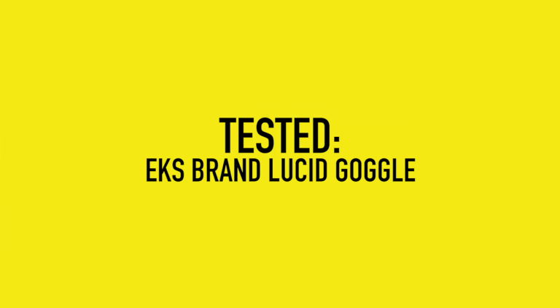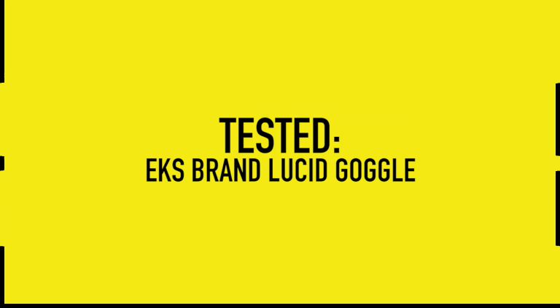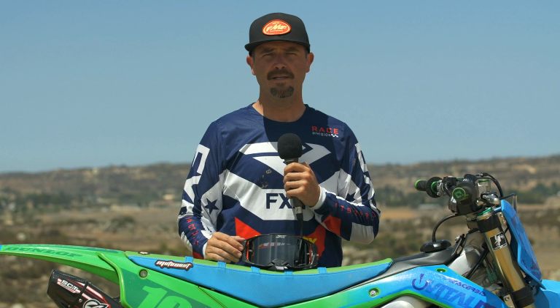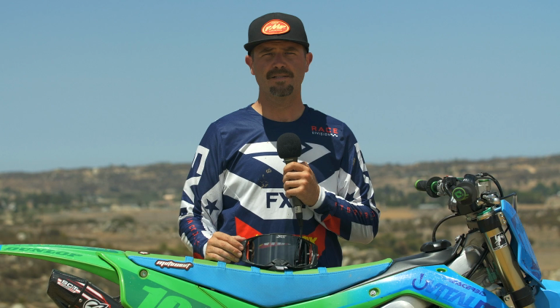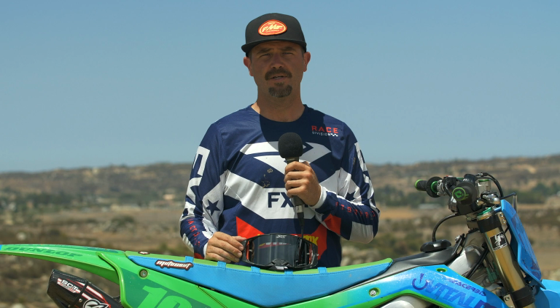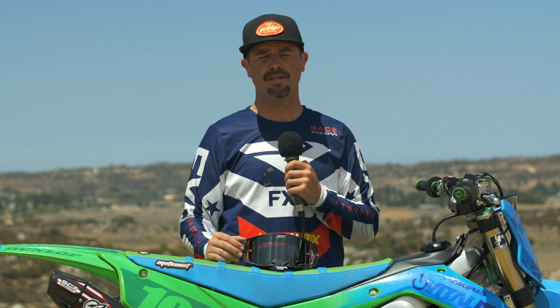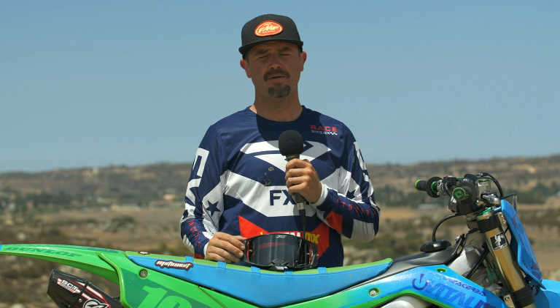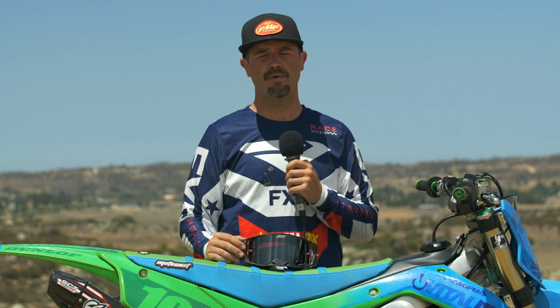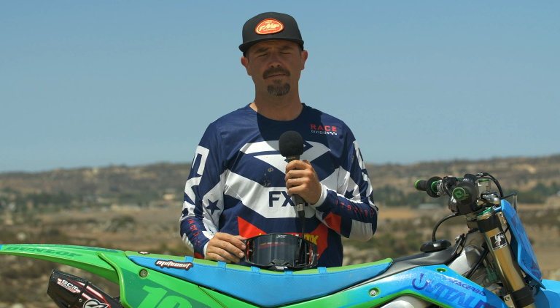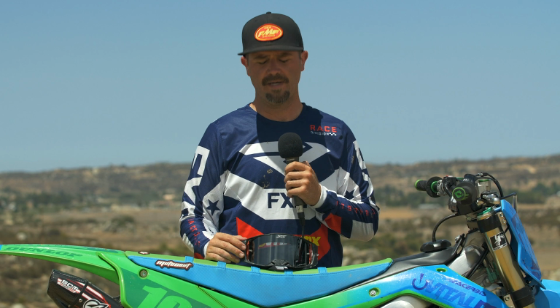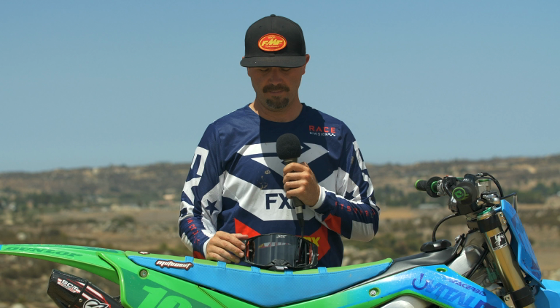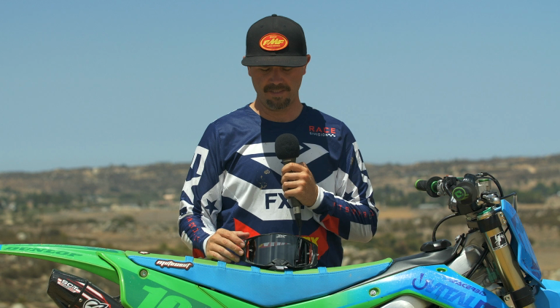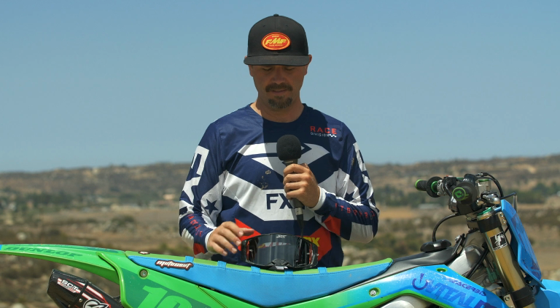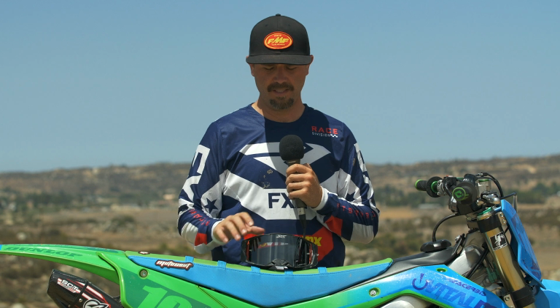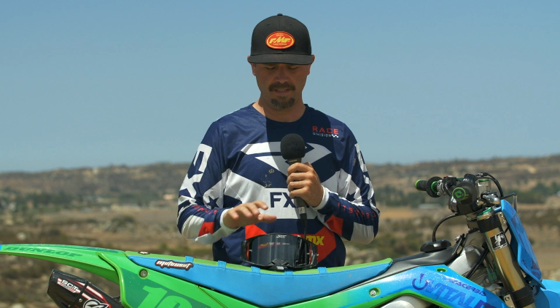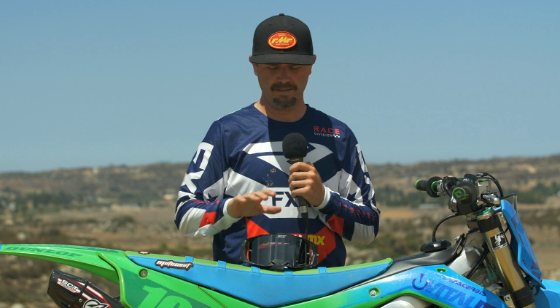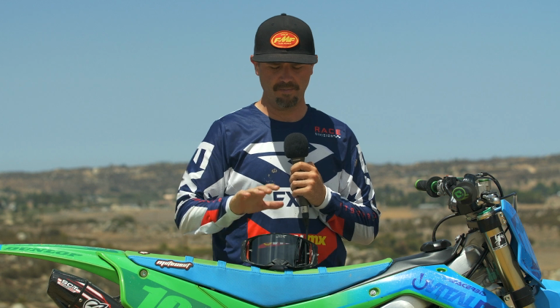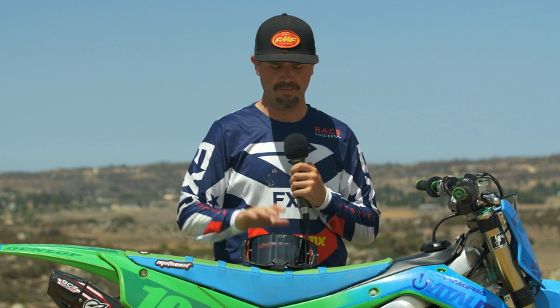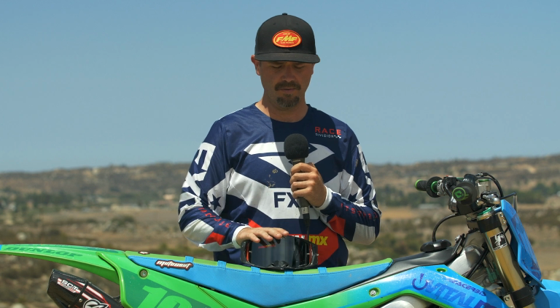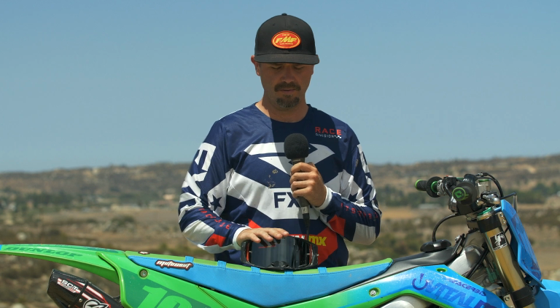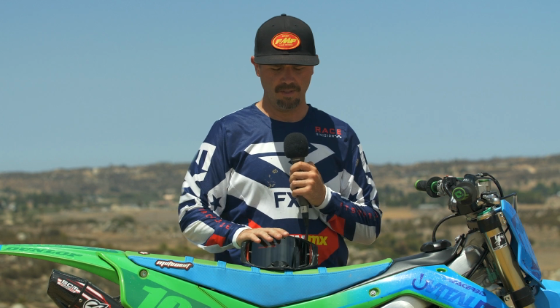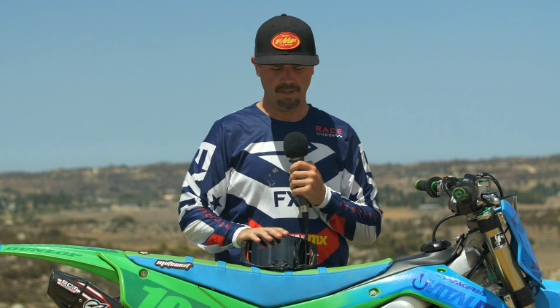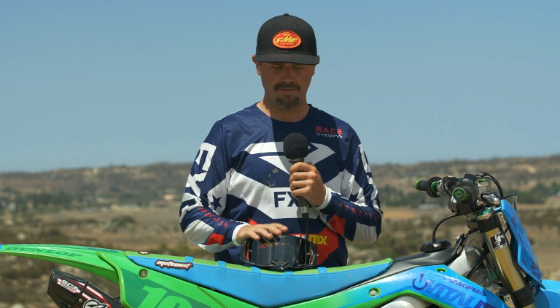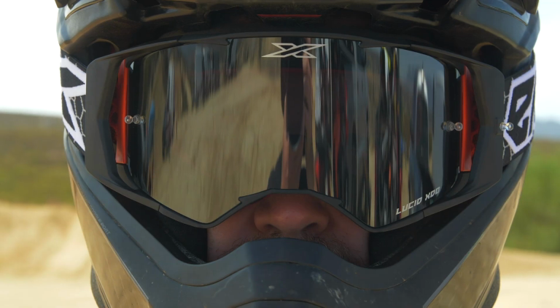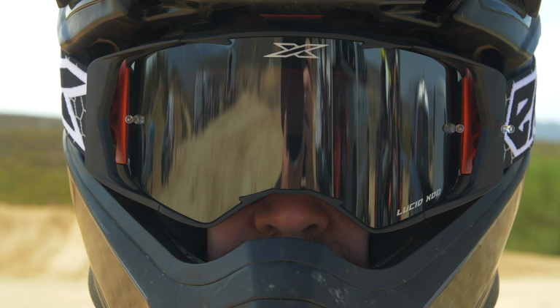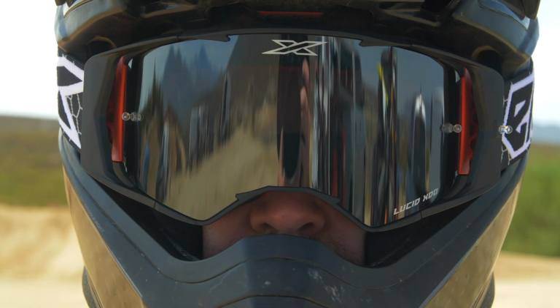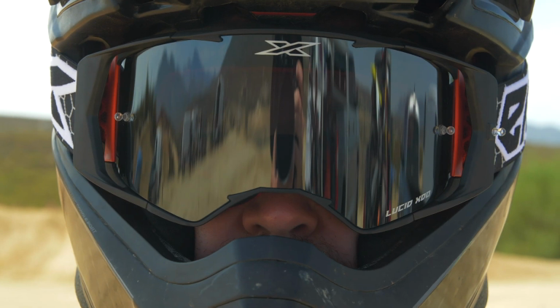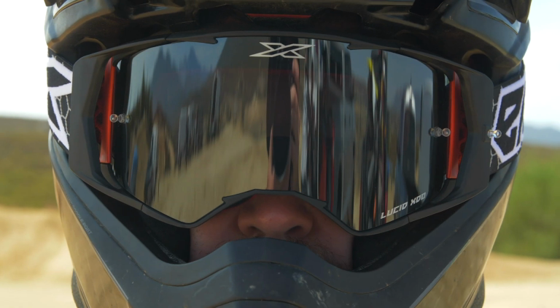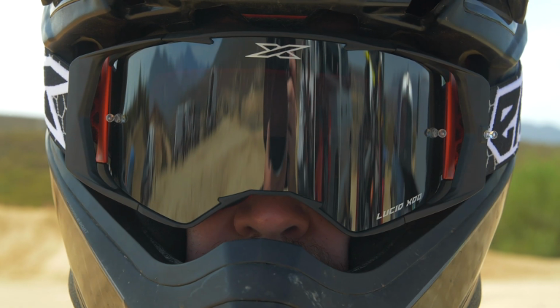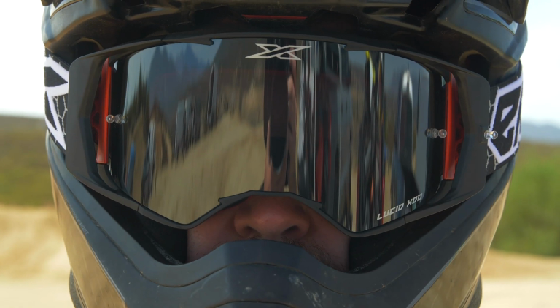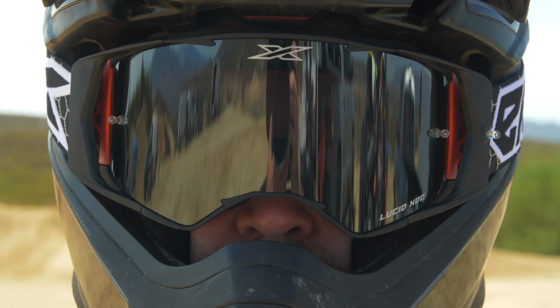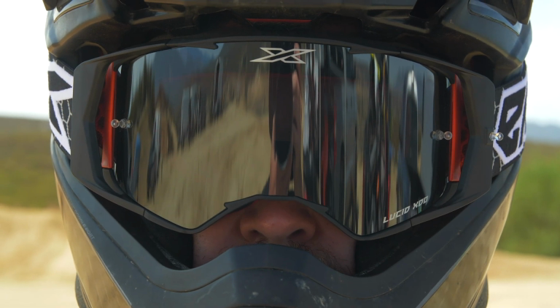Hey guys, Sean Klinger with Vitalomax. Today is a review of the X-Brand Lucid Goggles.